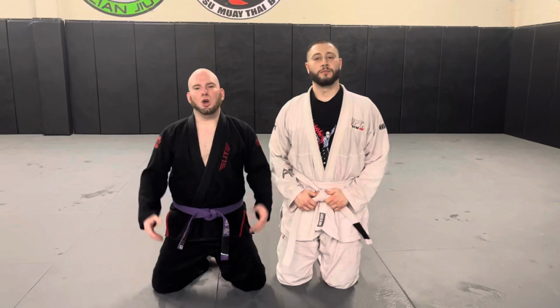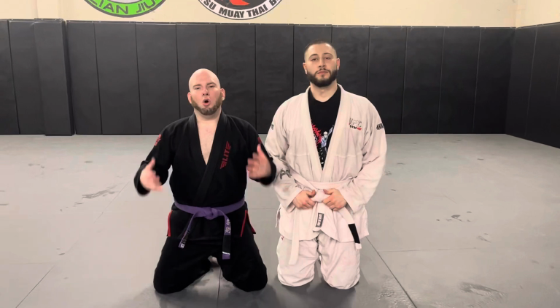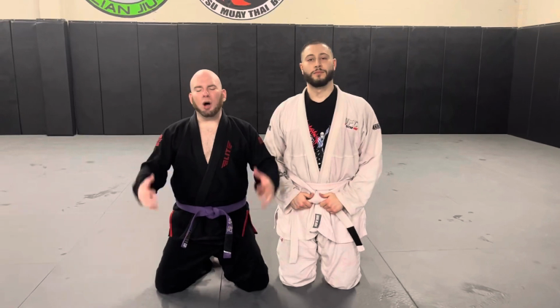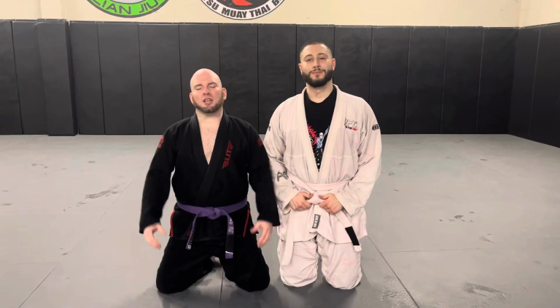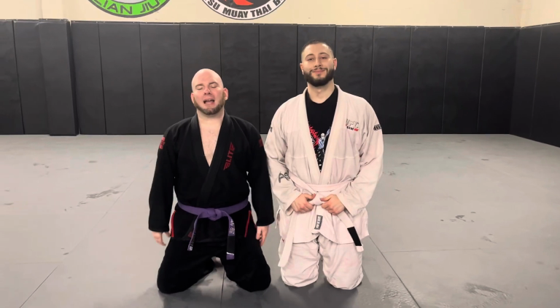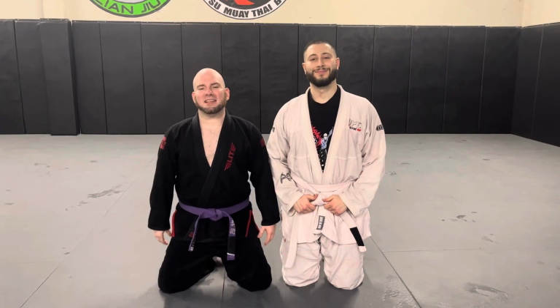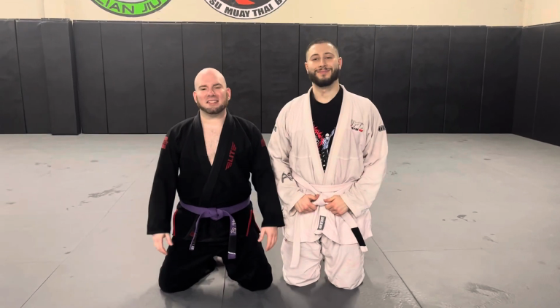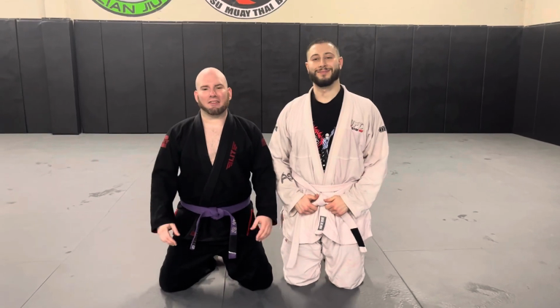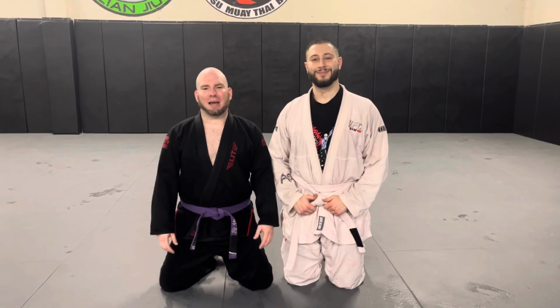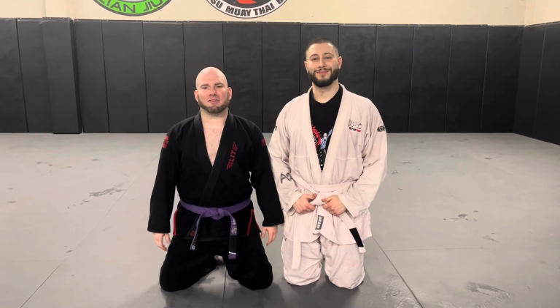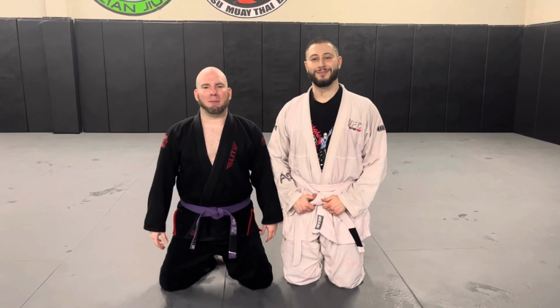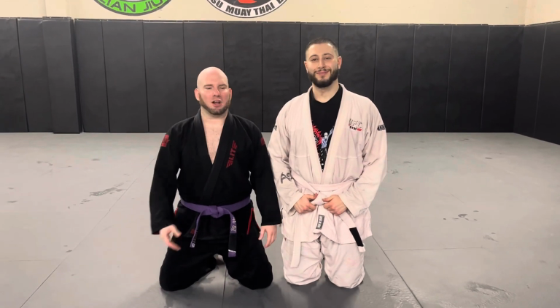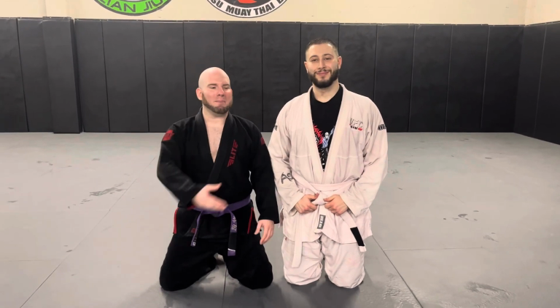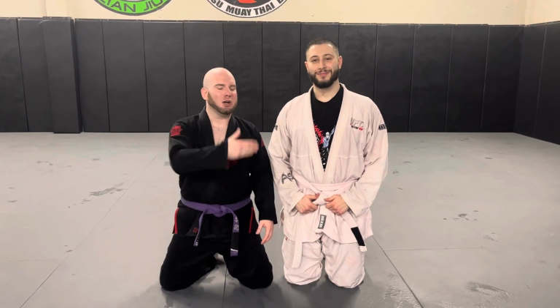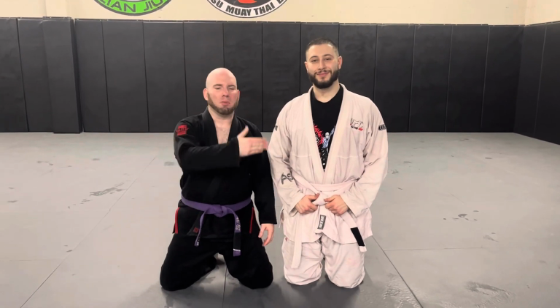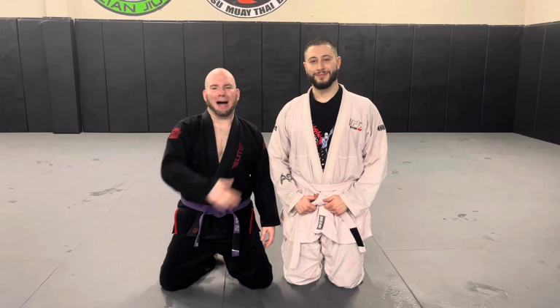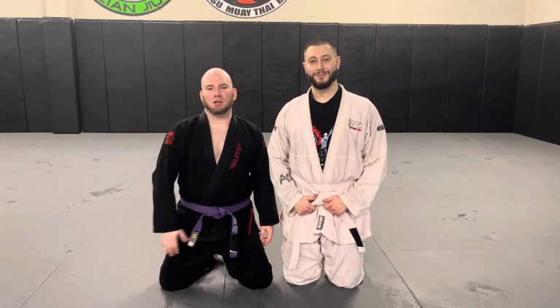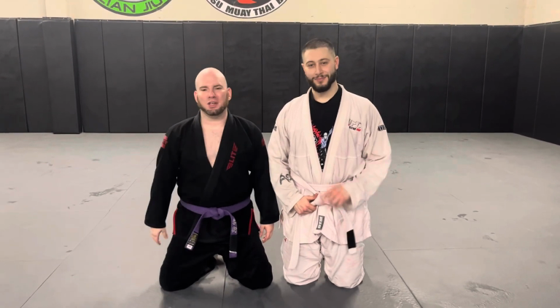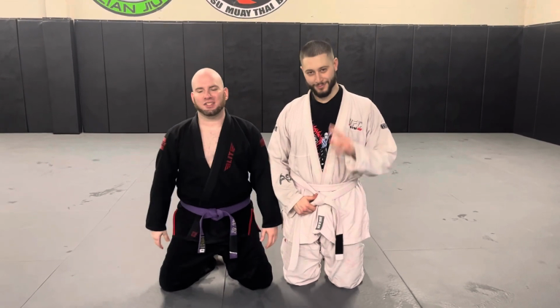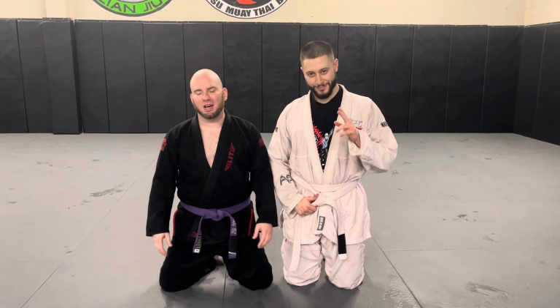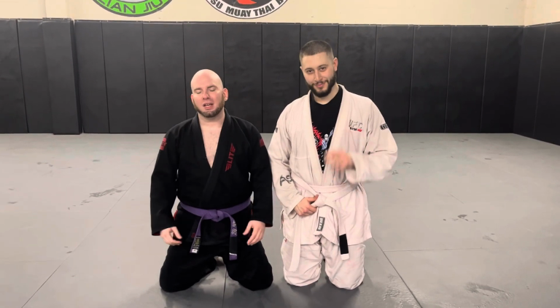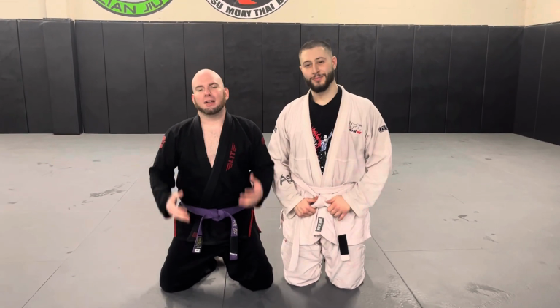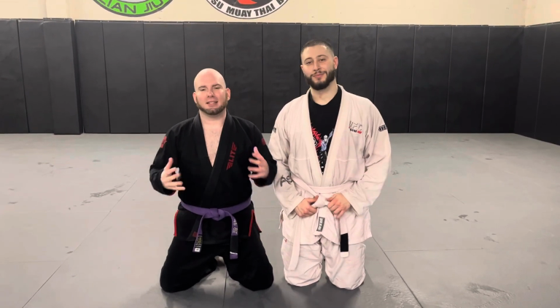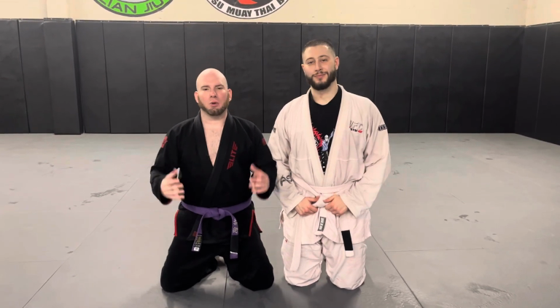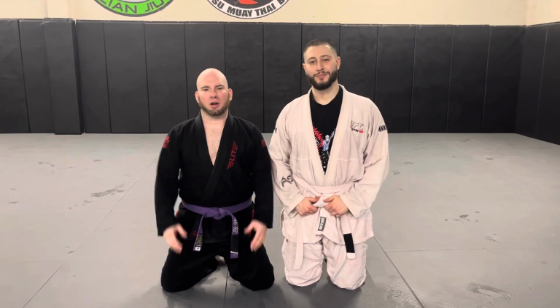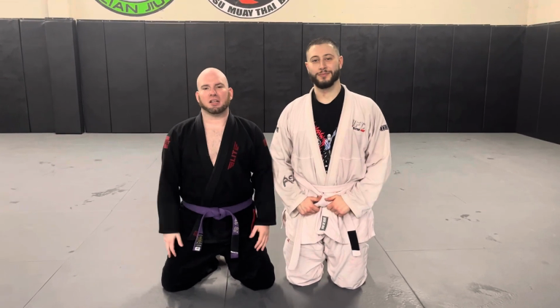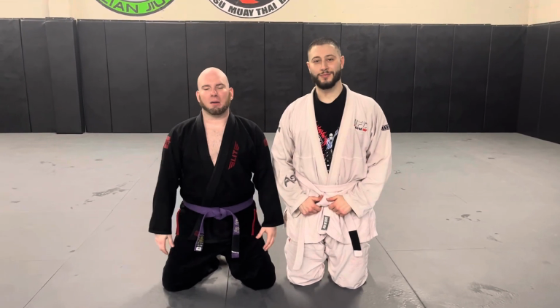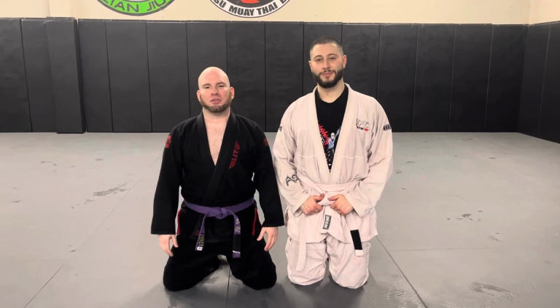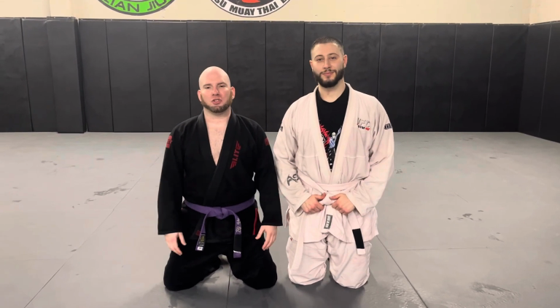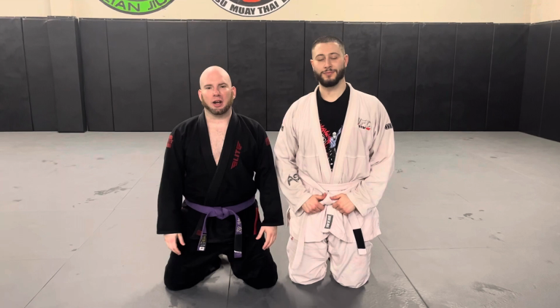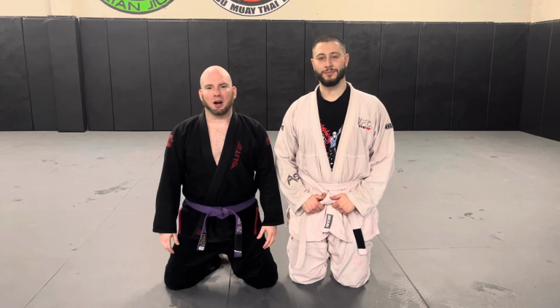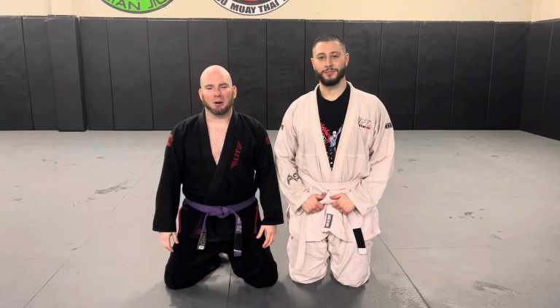What's up guys? It's Dan from Half the Battle. I'm here with MatiWizDoes. Today we're going to talk about the straight arm bar.